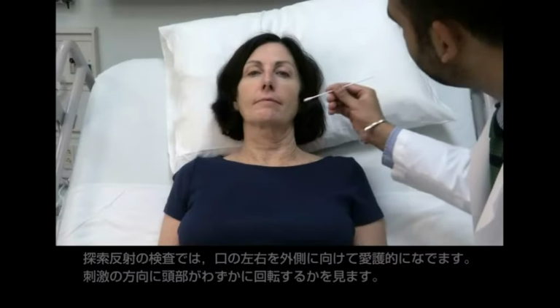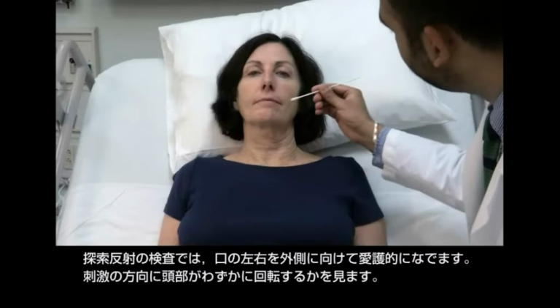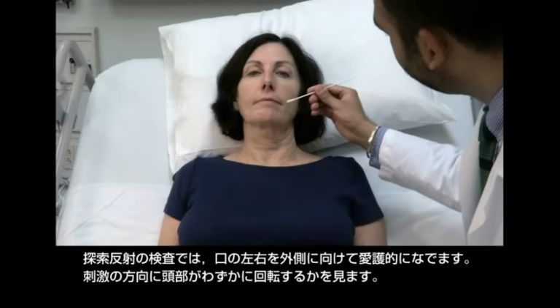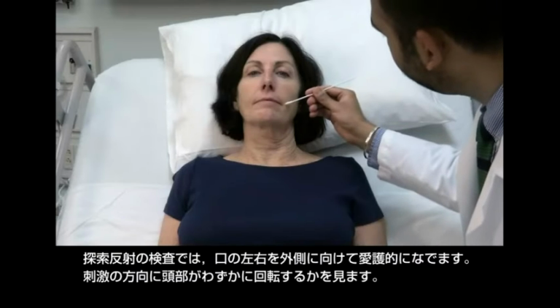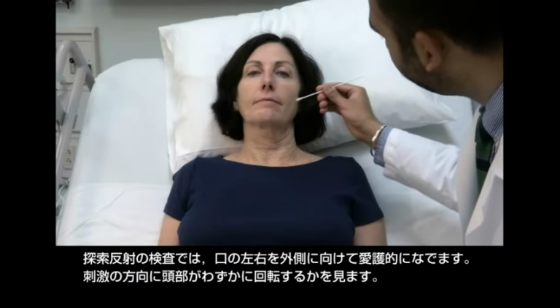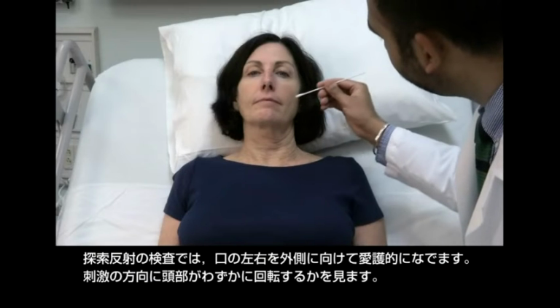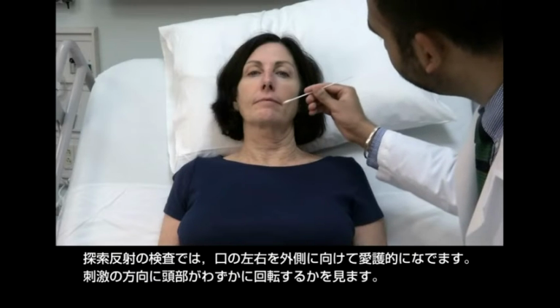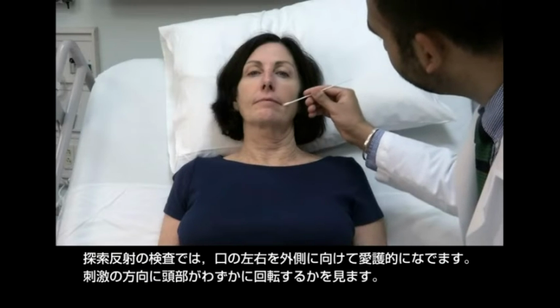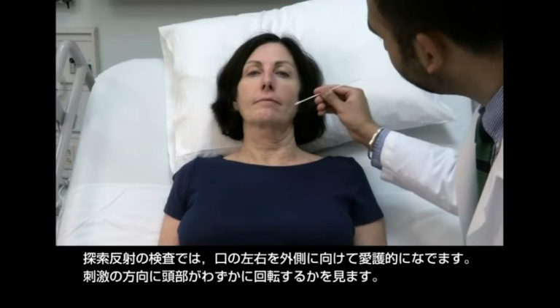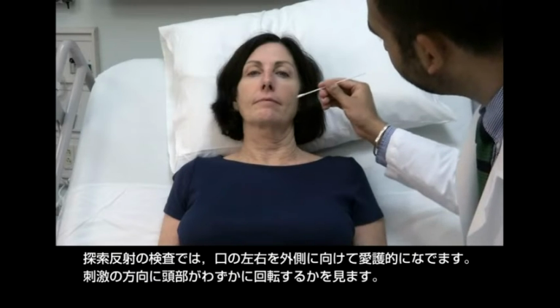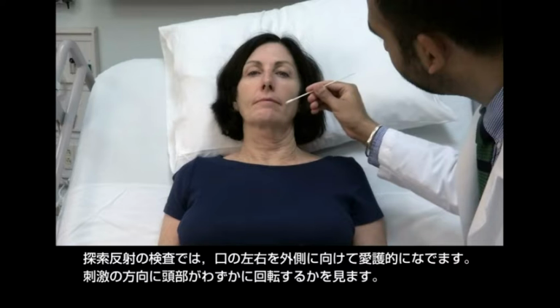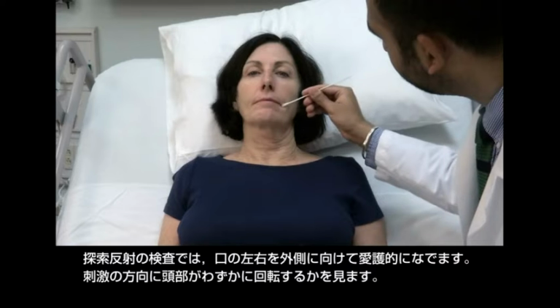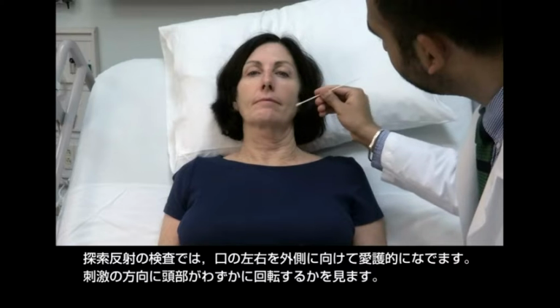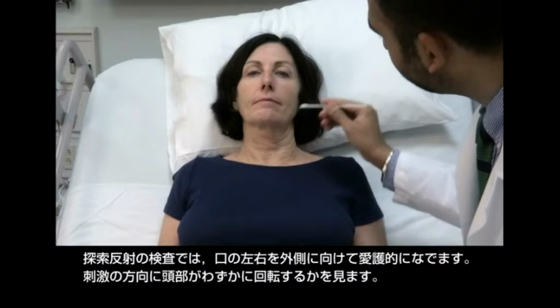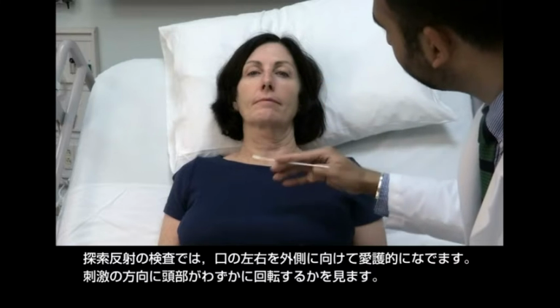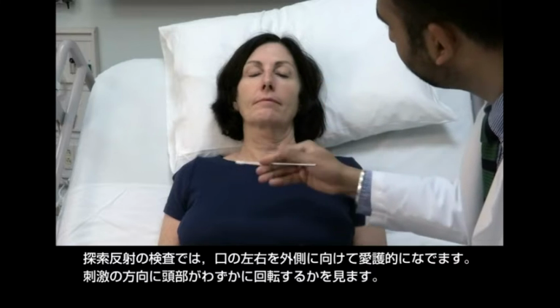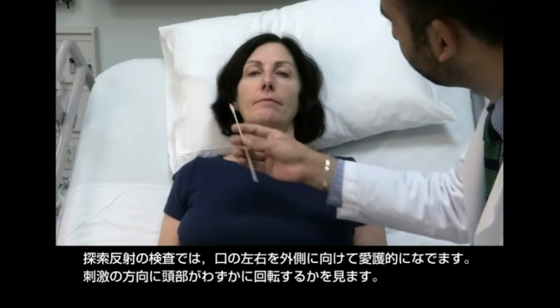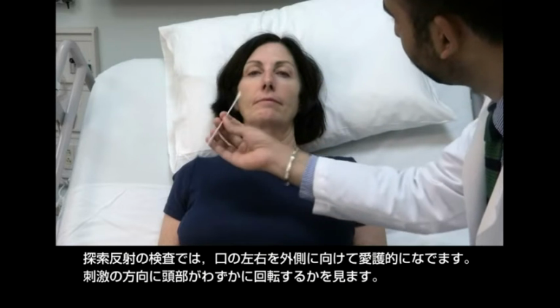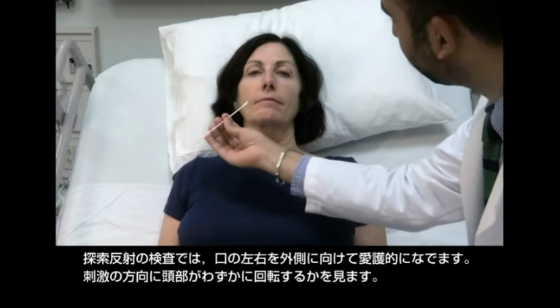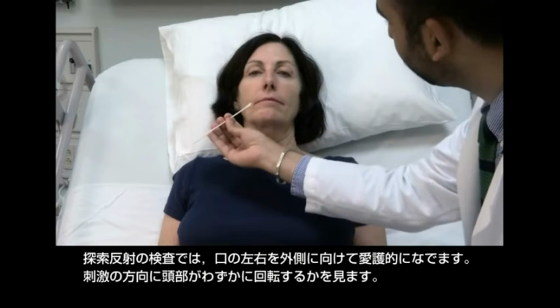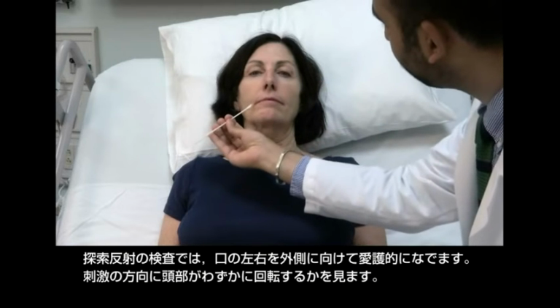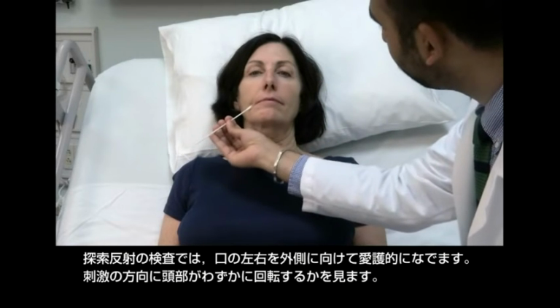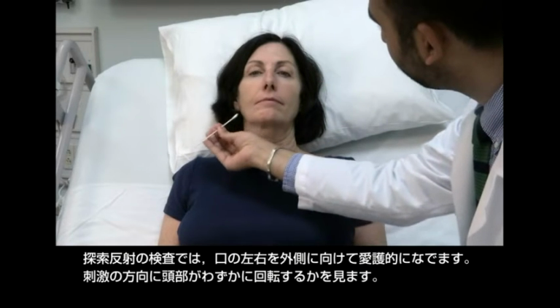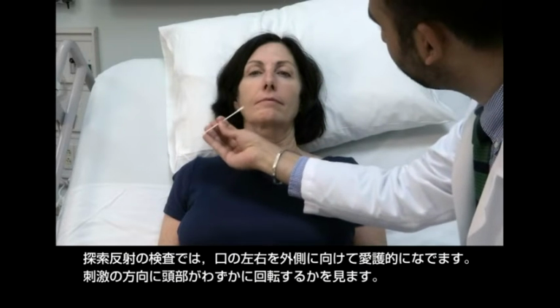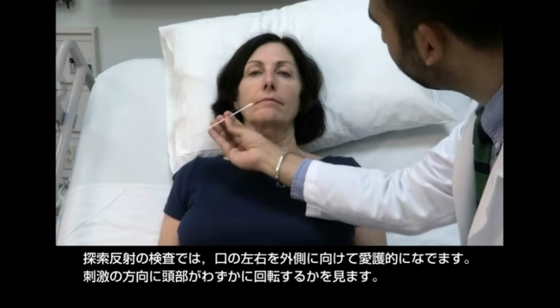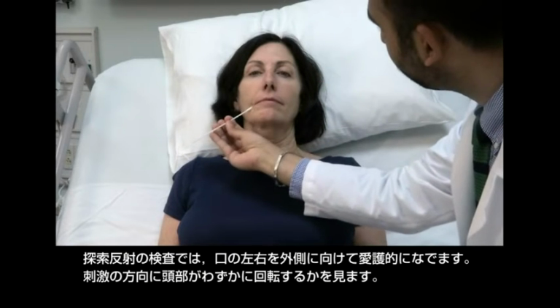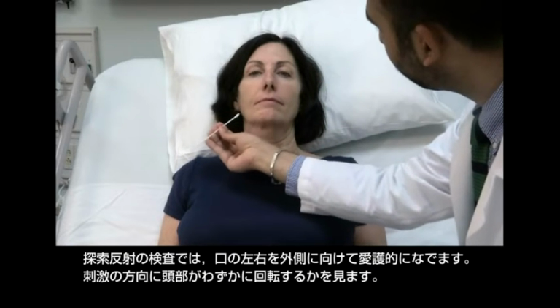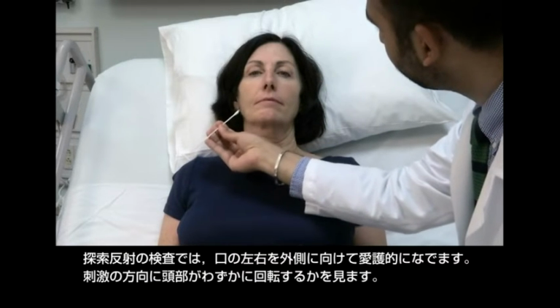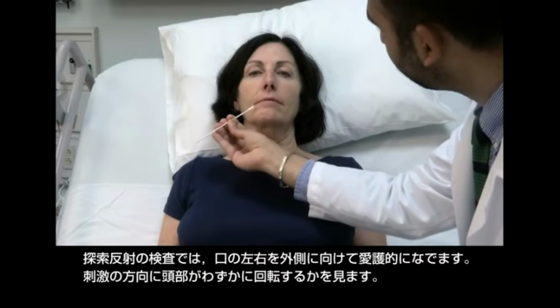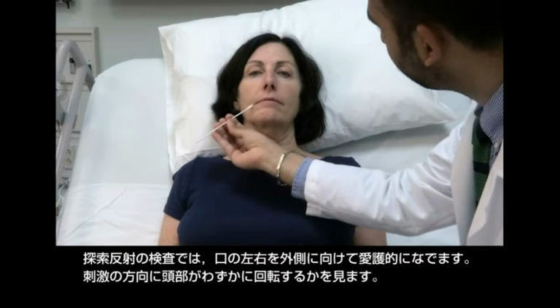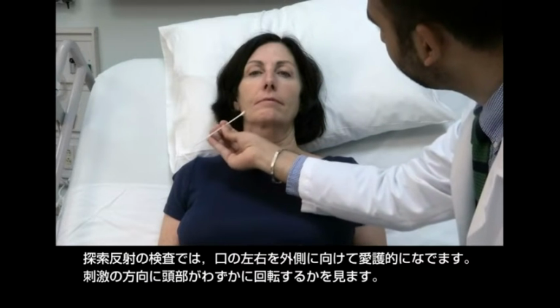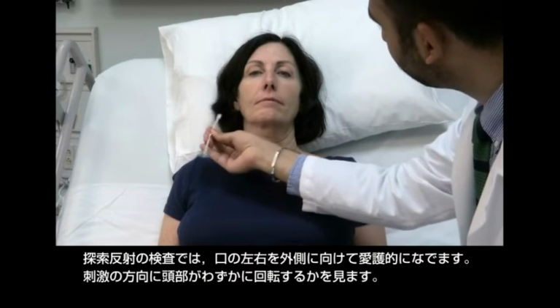Test for the rooting reflex by gently stroking the side of the mouth bilaterally. Look for a slight head turn towards the stimulus.